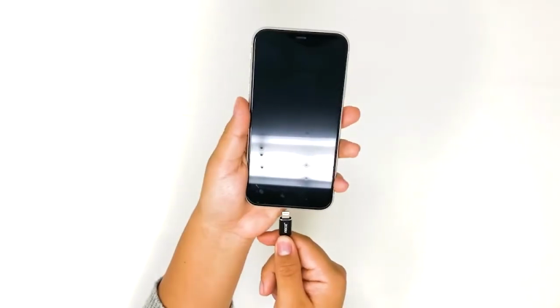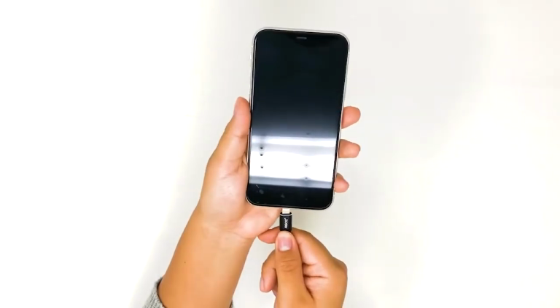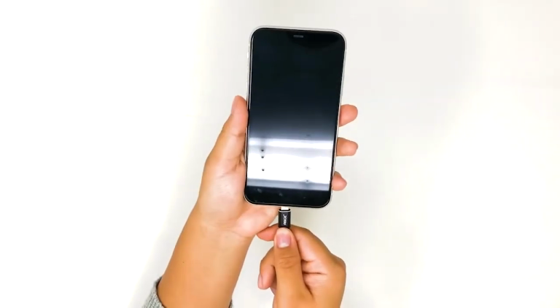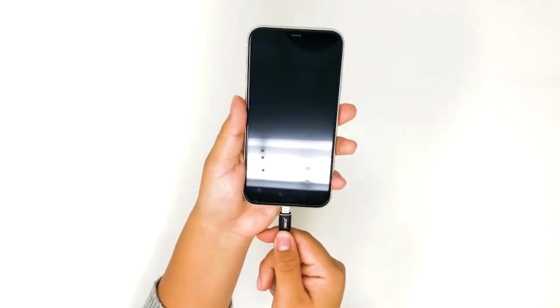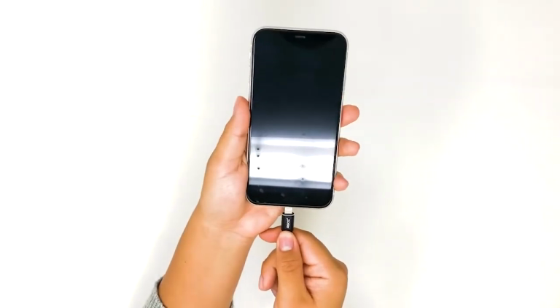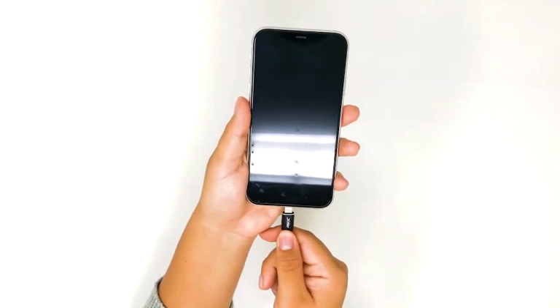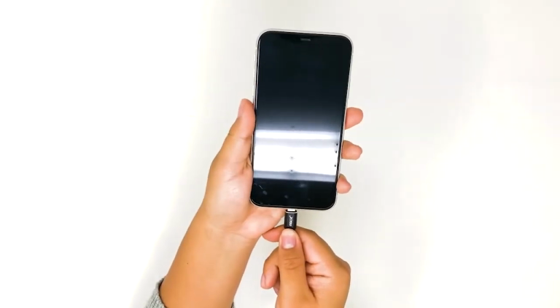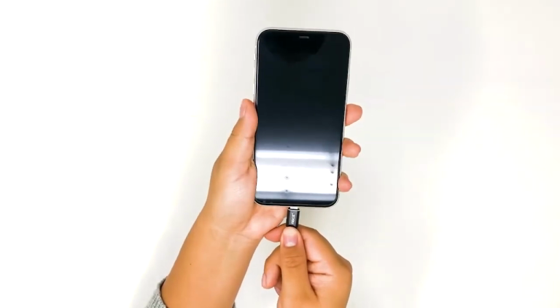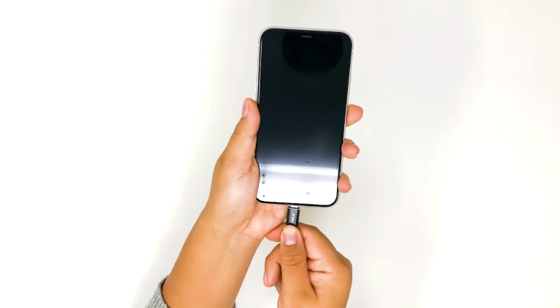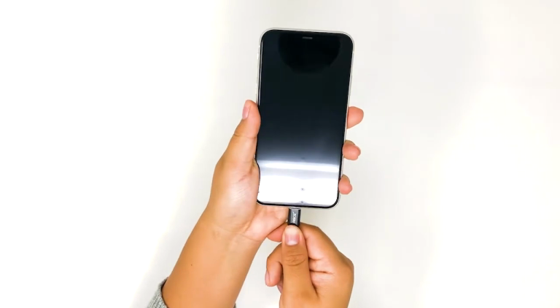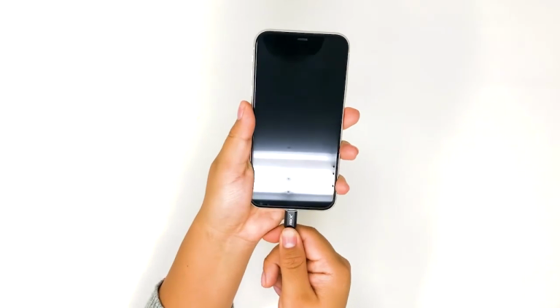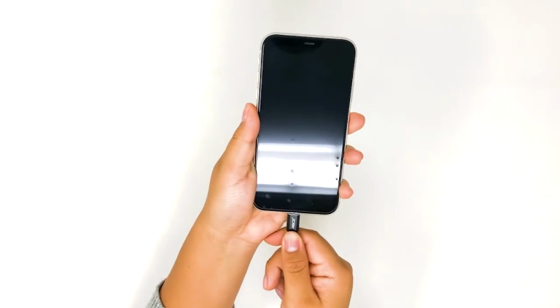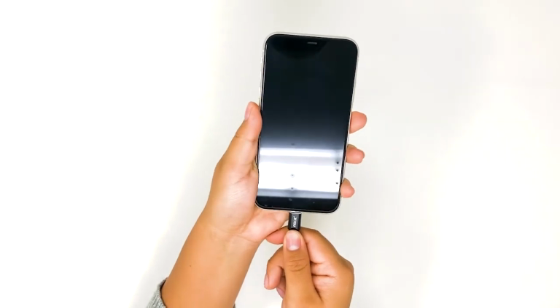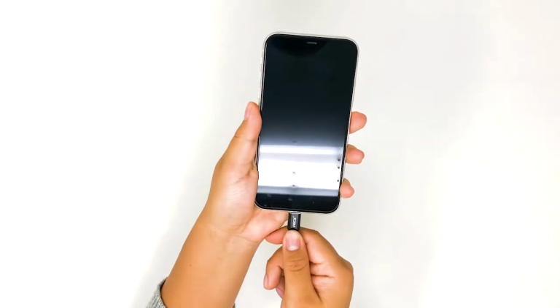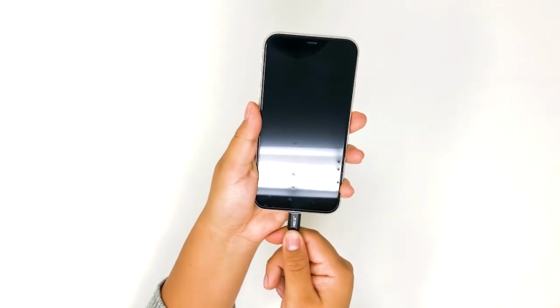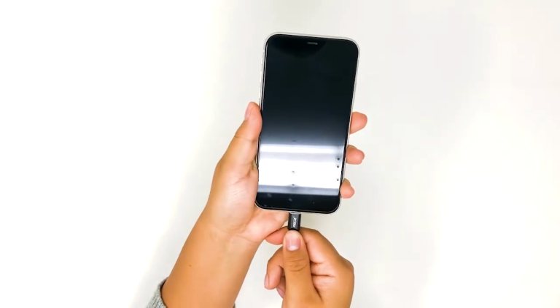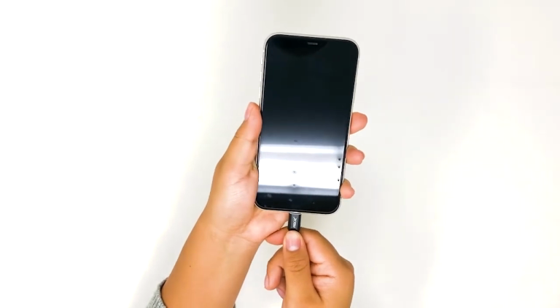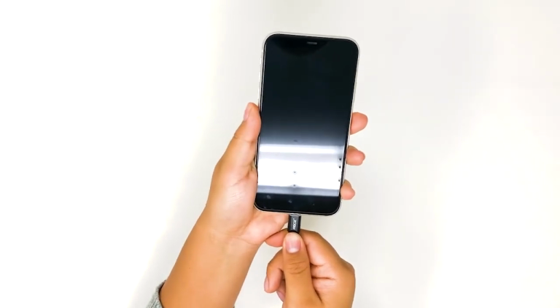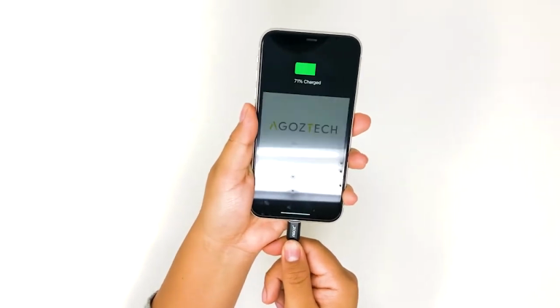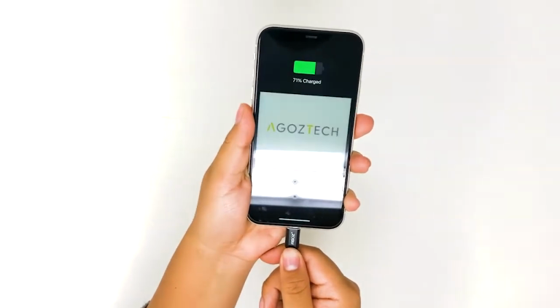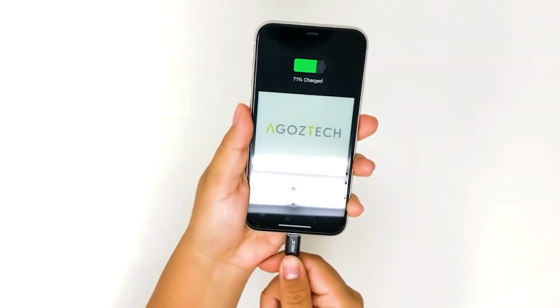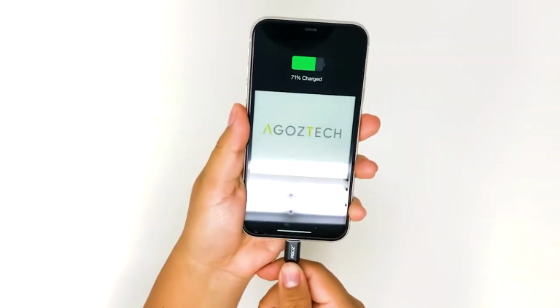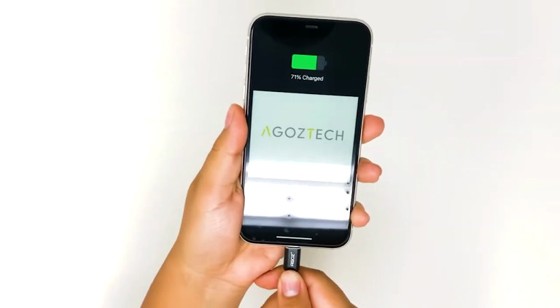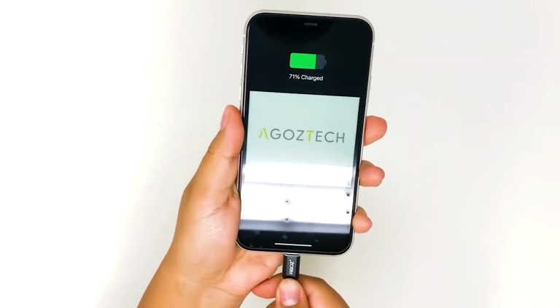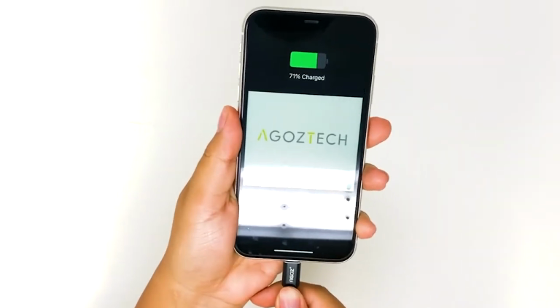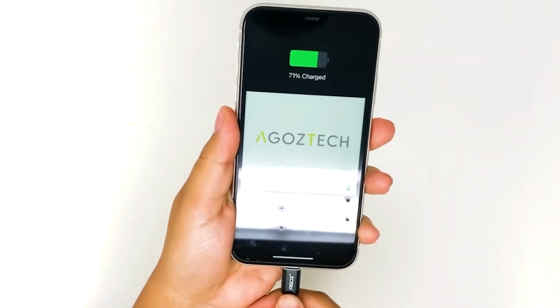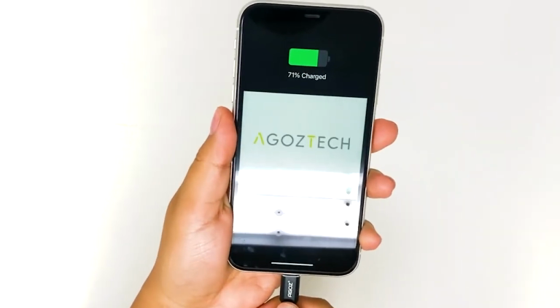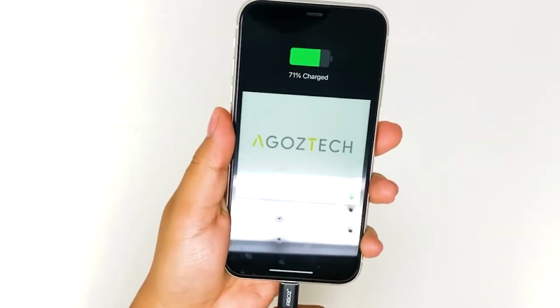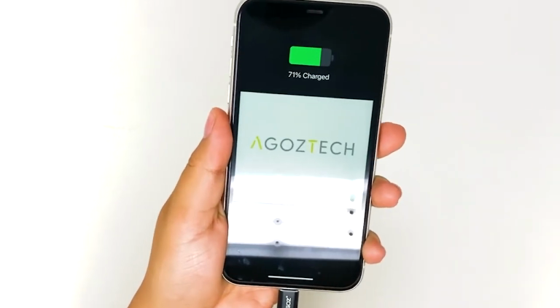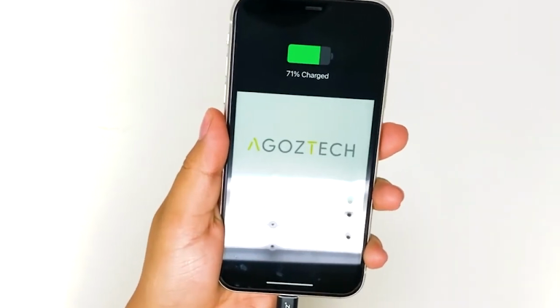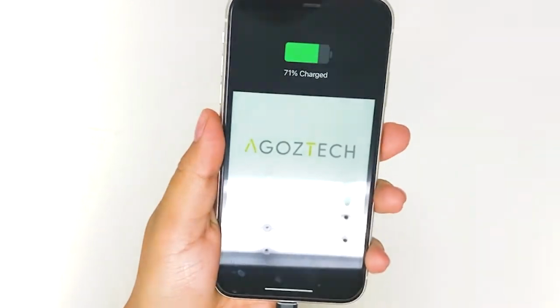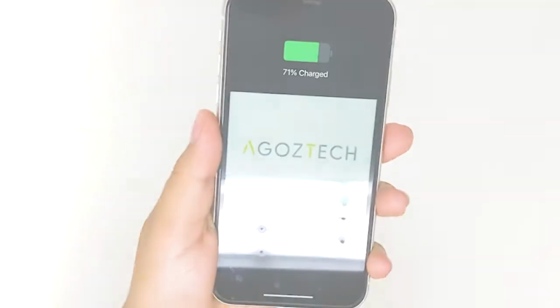Plug the cable into your phone. Fast charging activated.